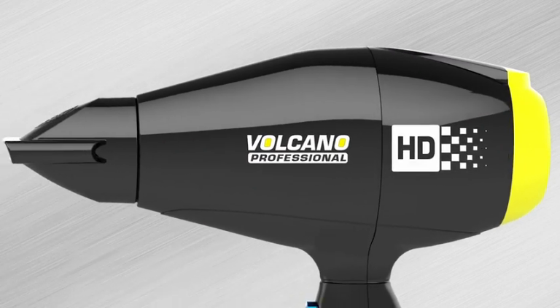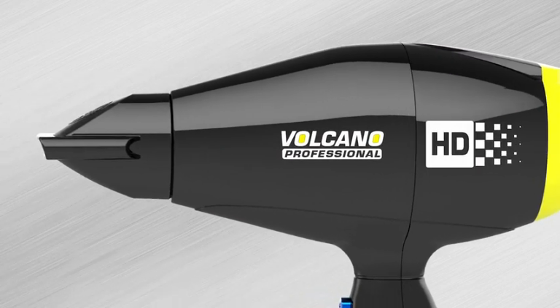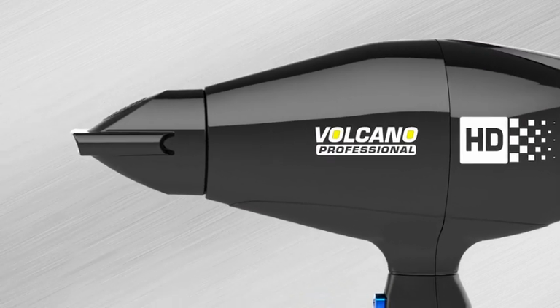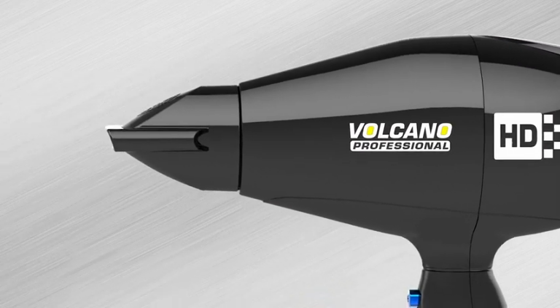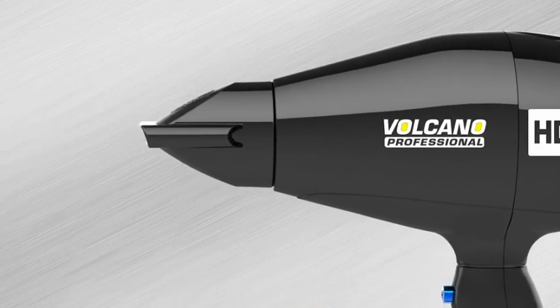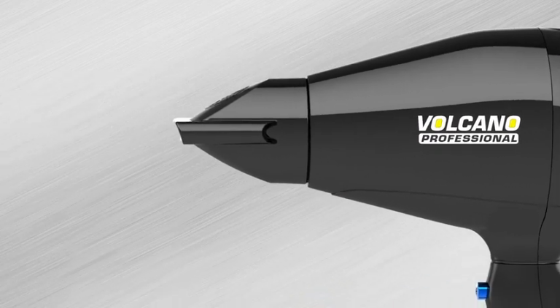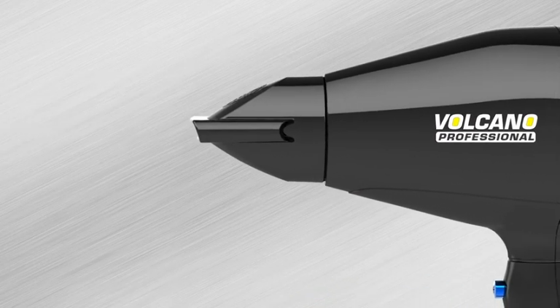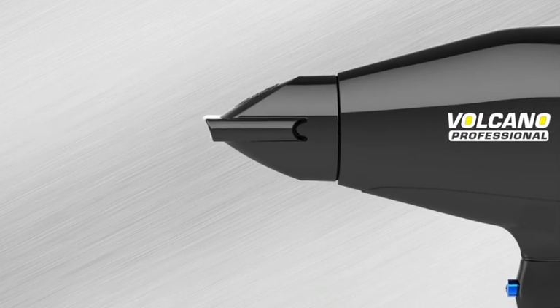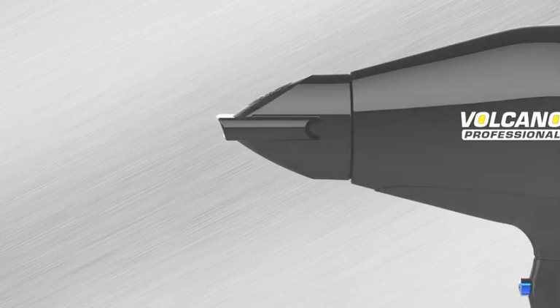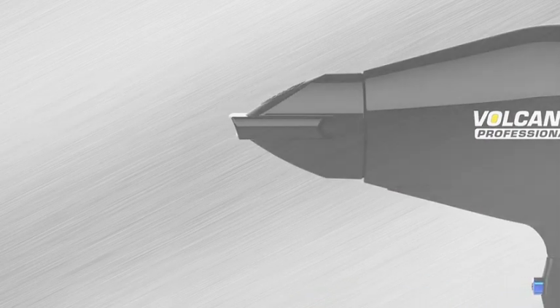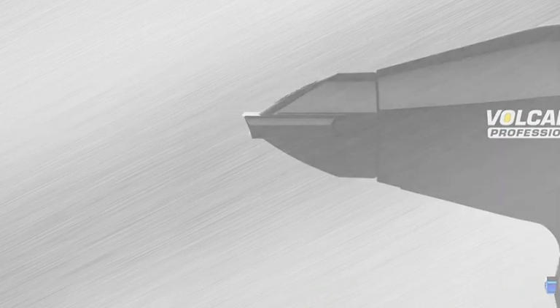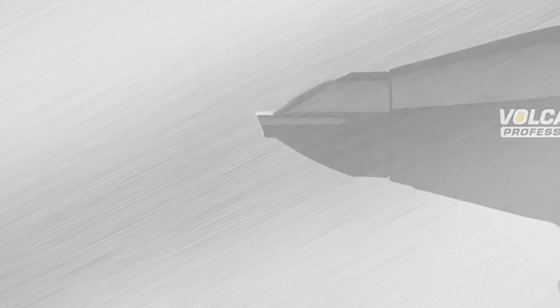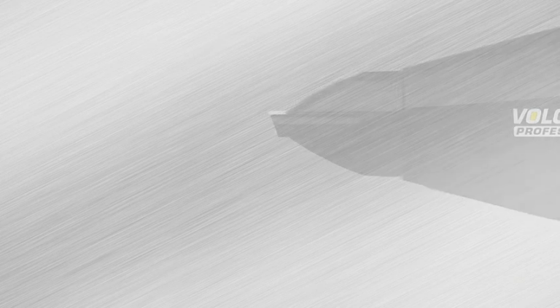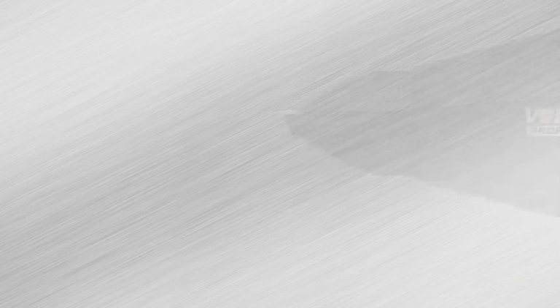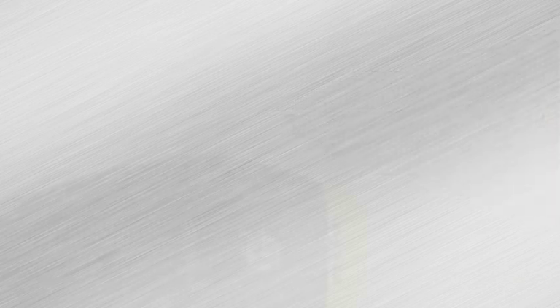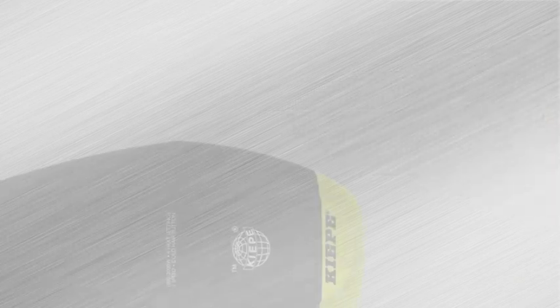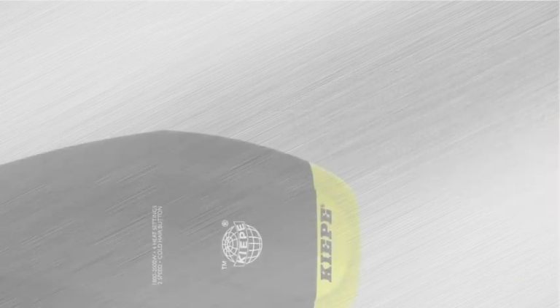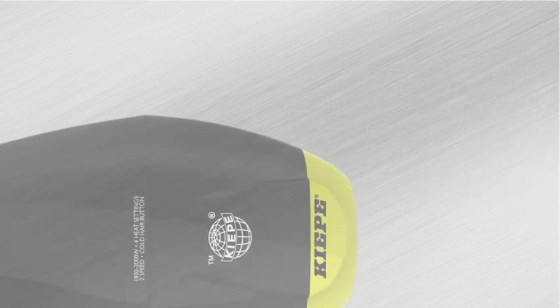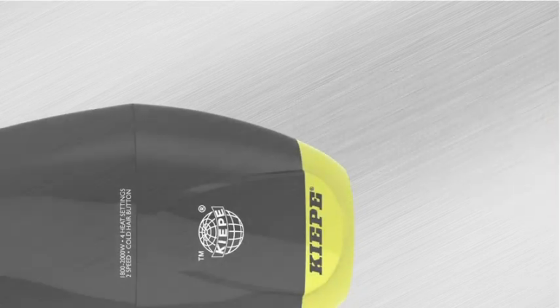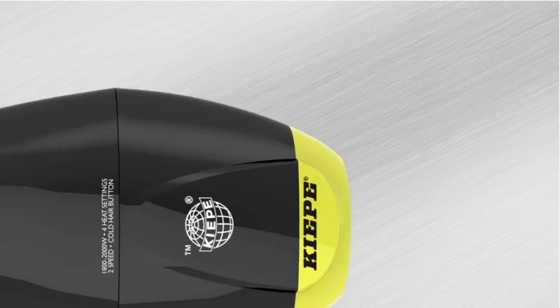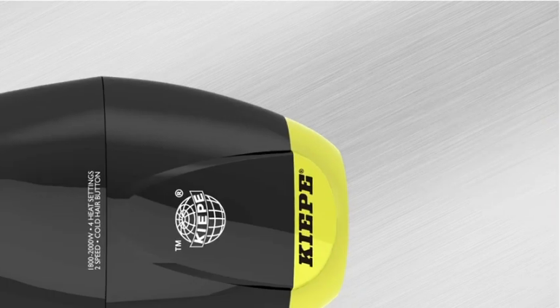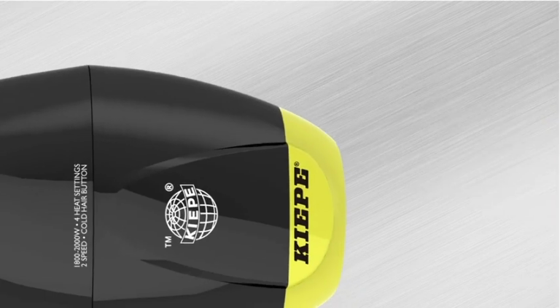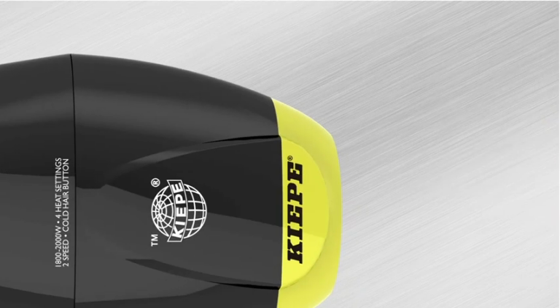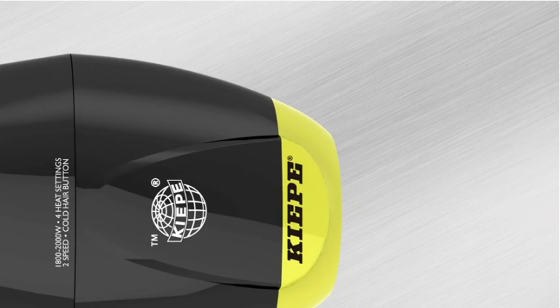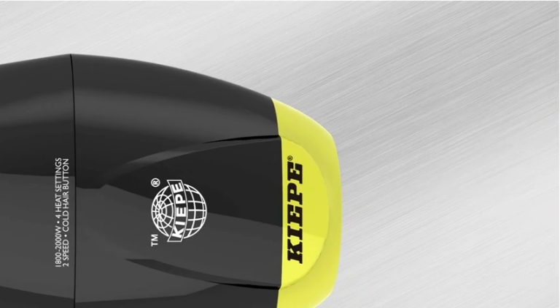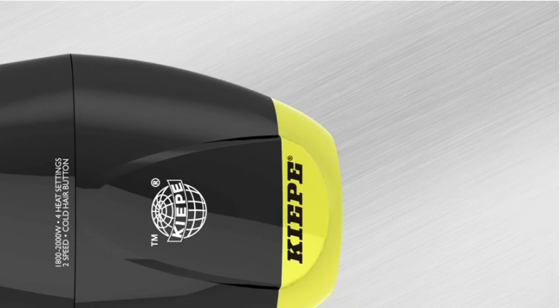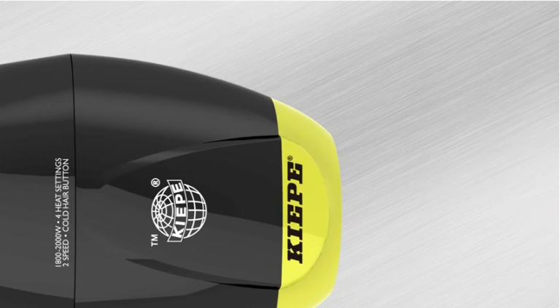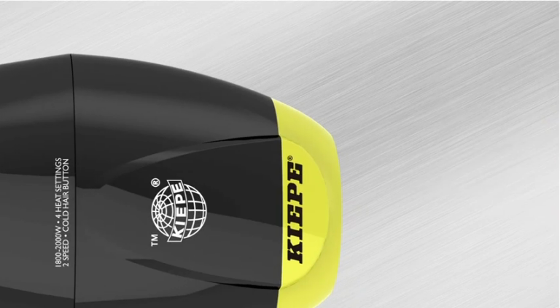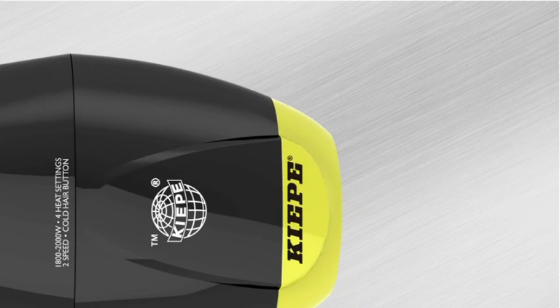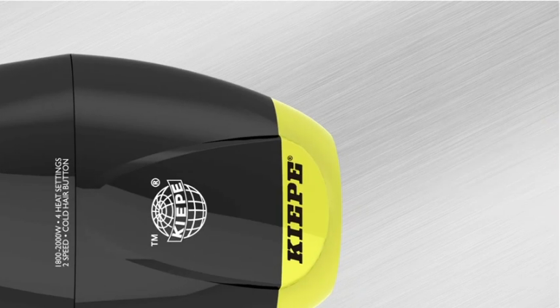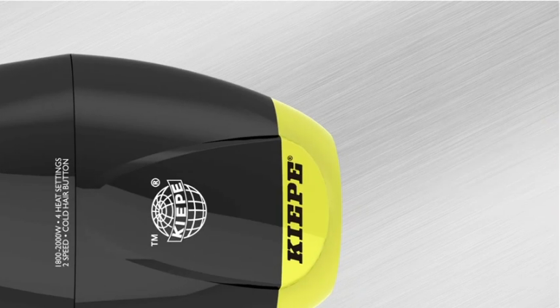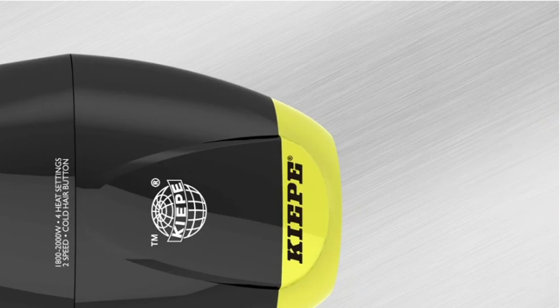The new heat generation dual safety technology protects the hair and allows for an even faster drying speed.